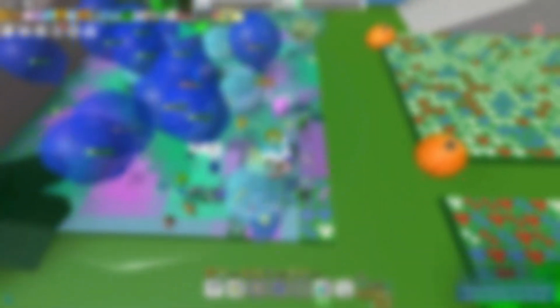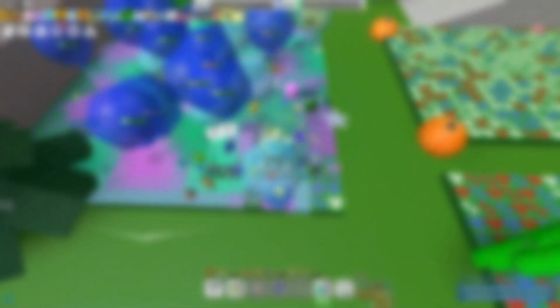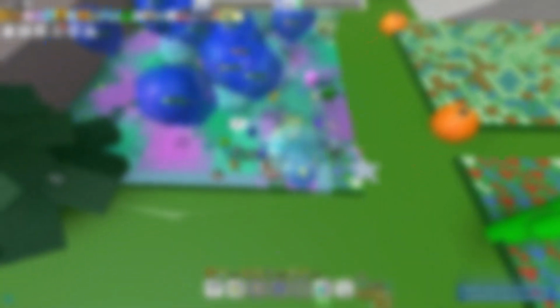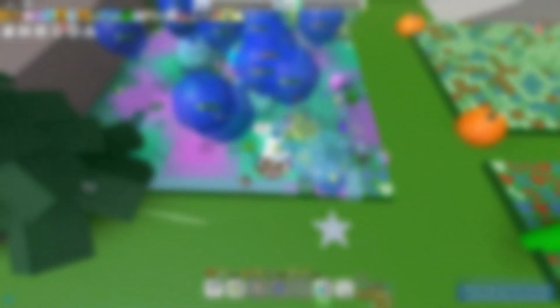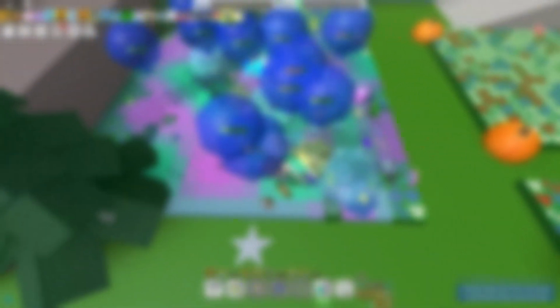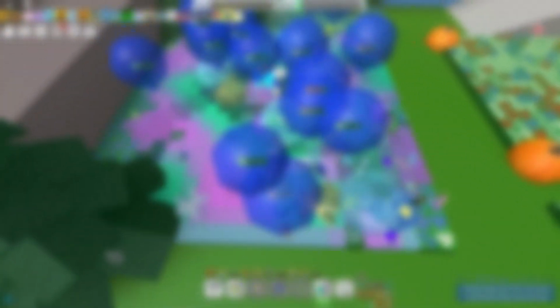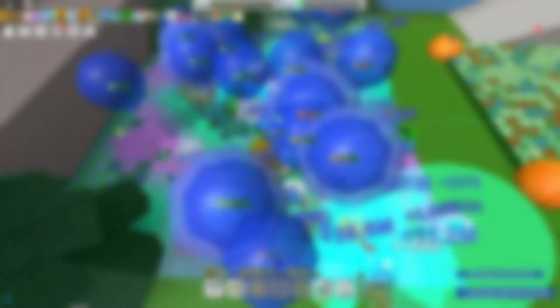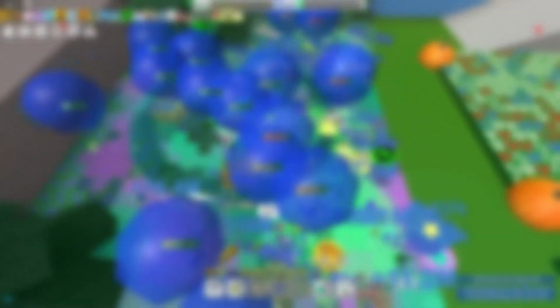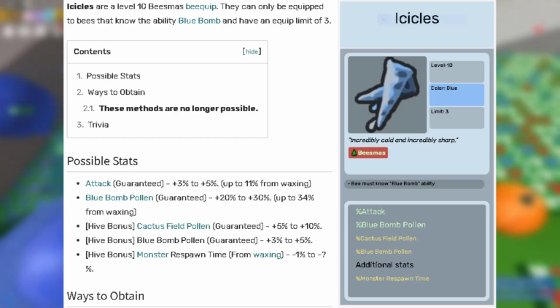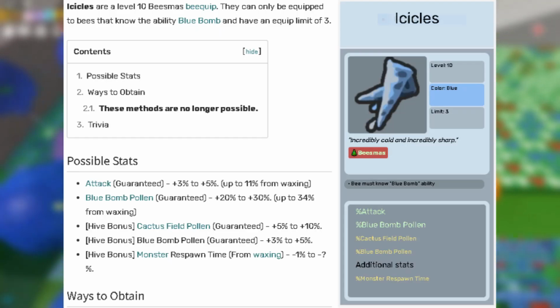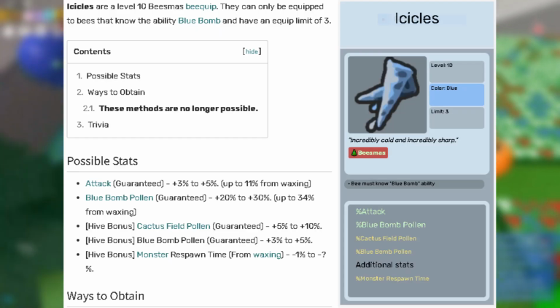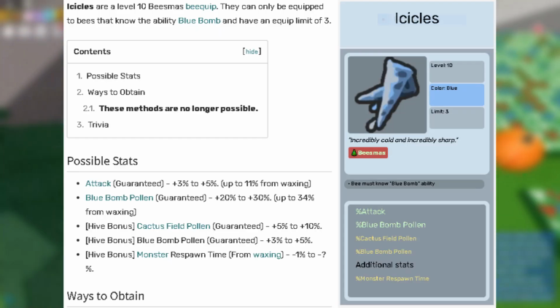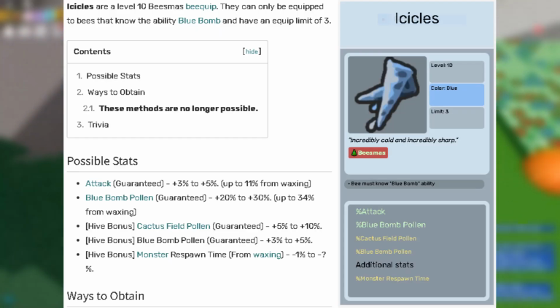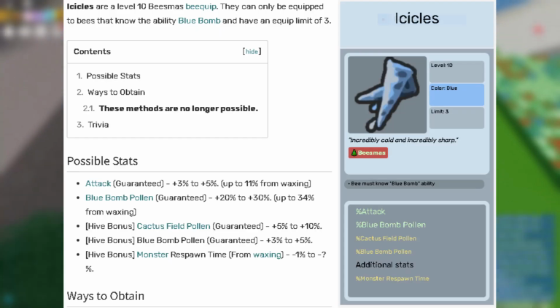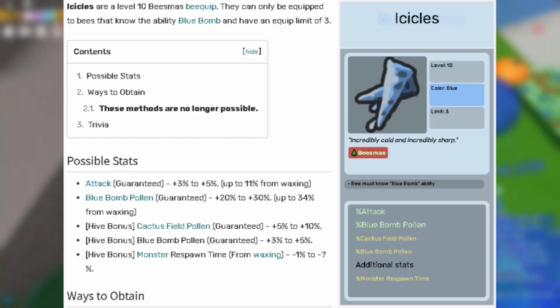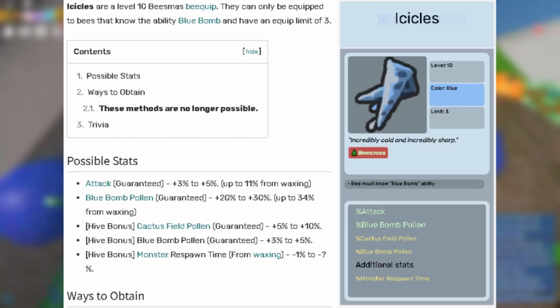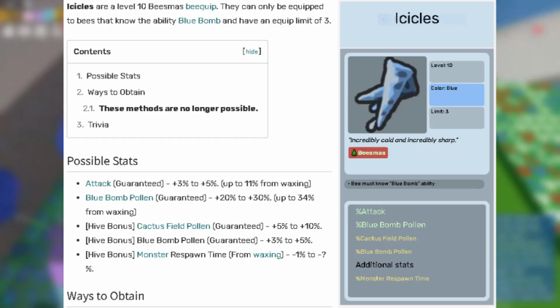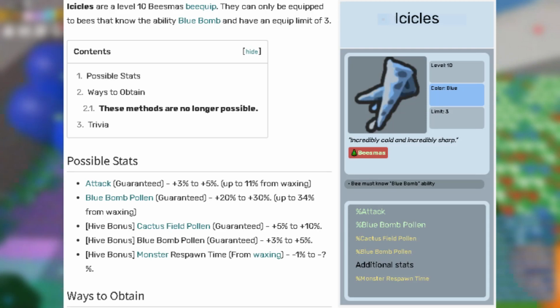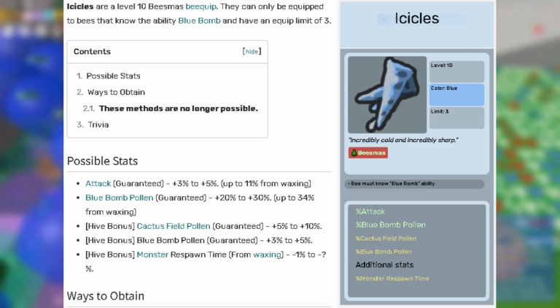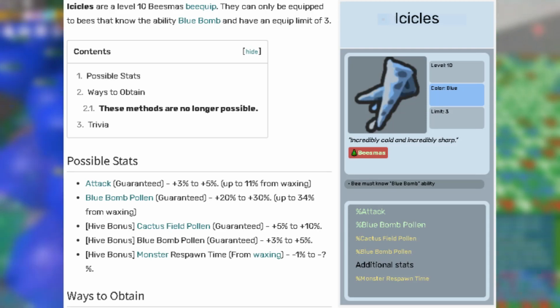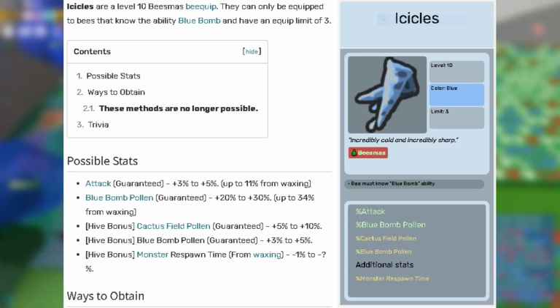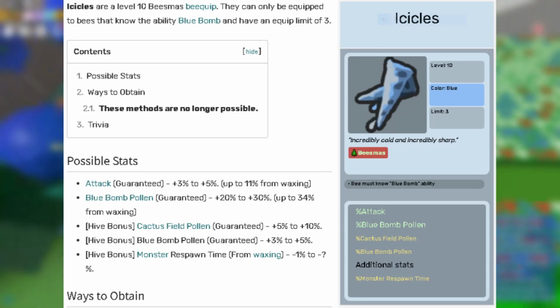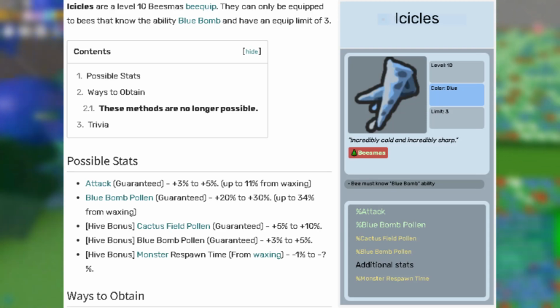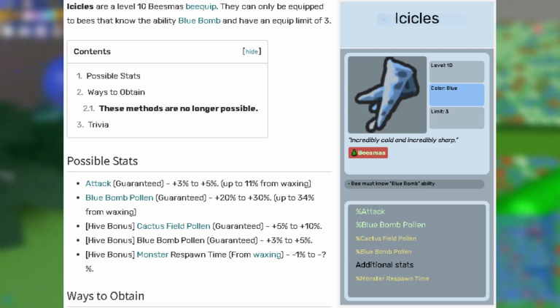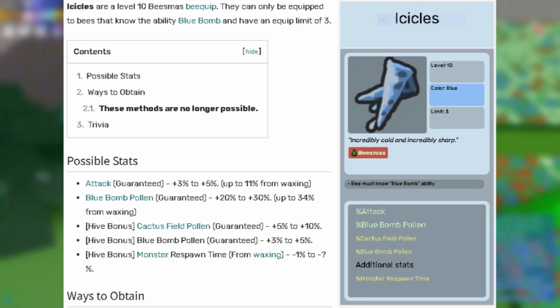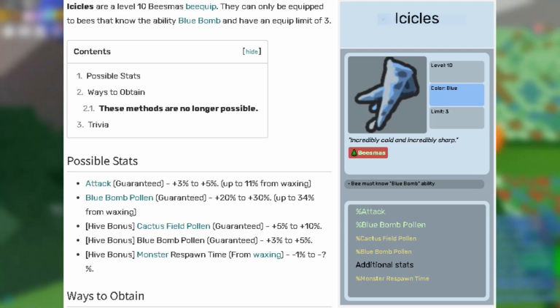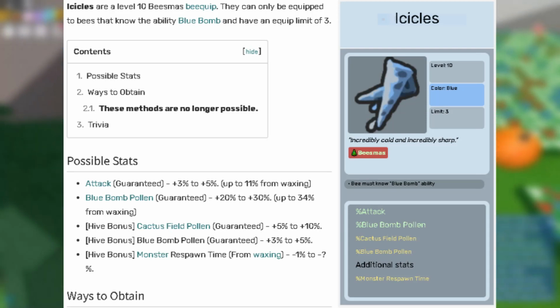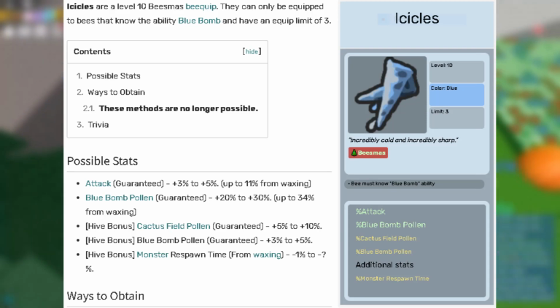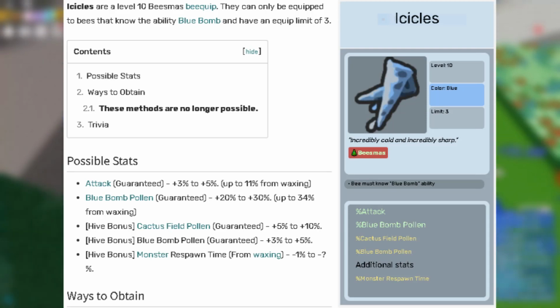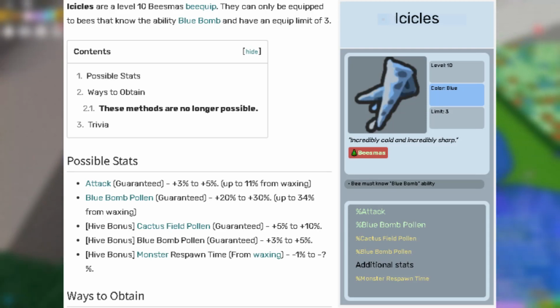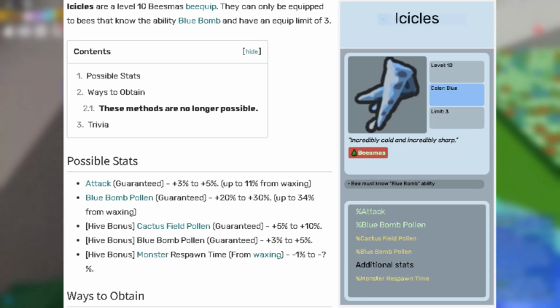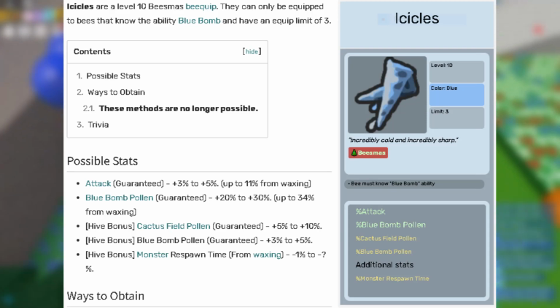The next bquip is 1 icicle. This is really good because it can have 3-5% blue bomb pollen on it.